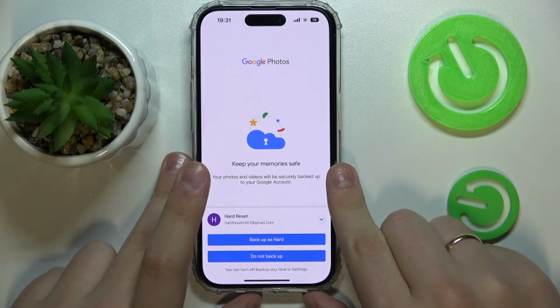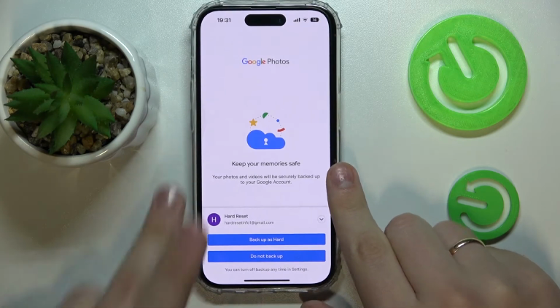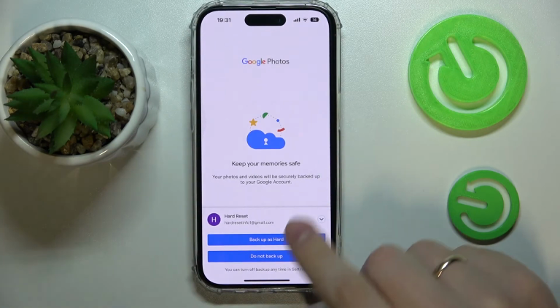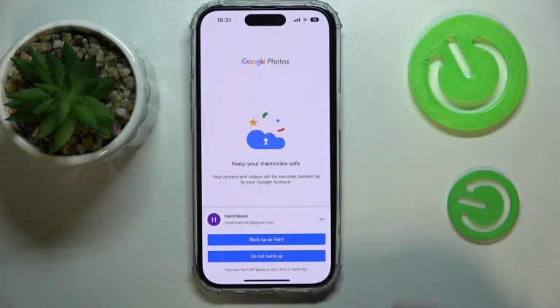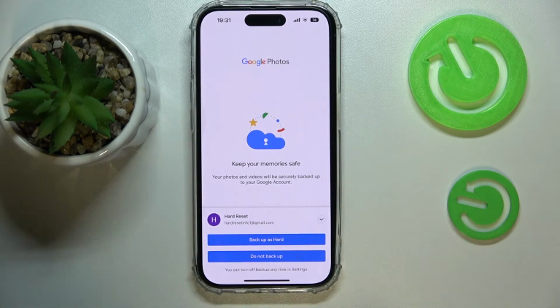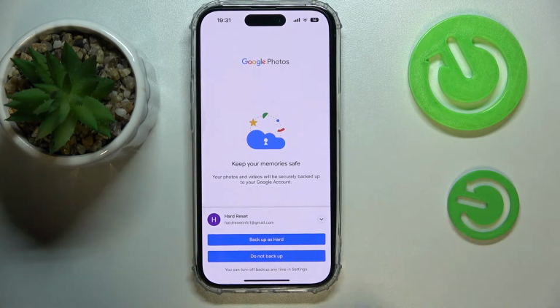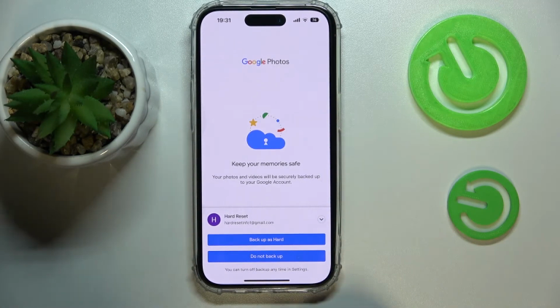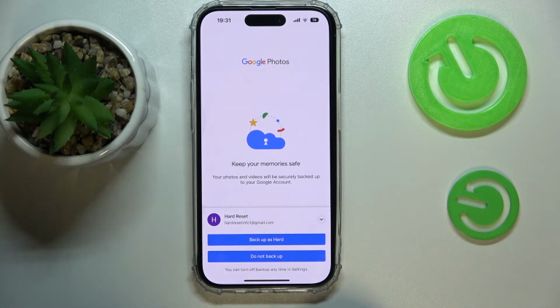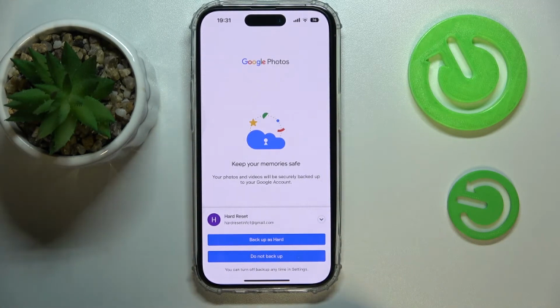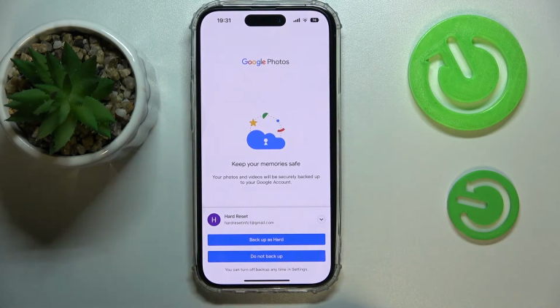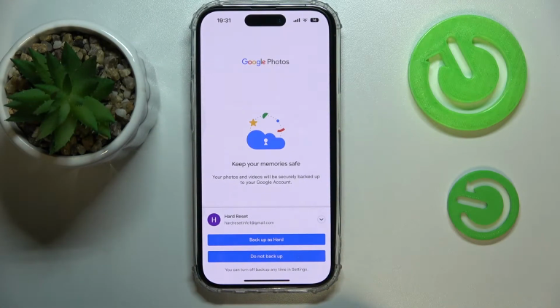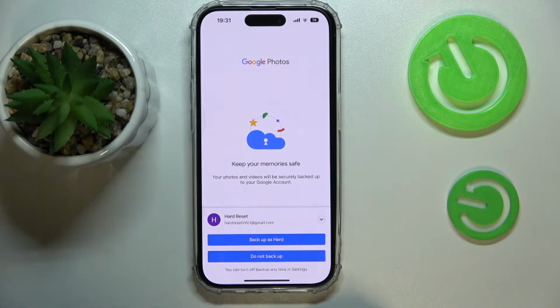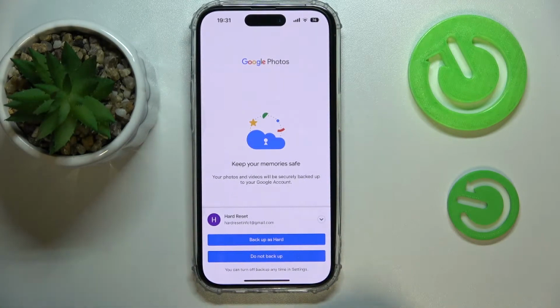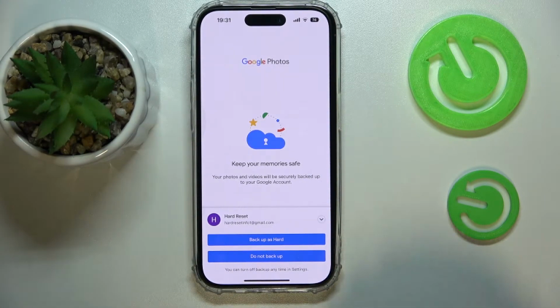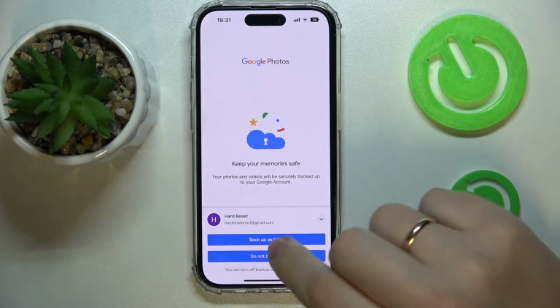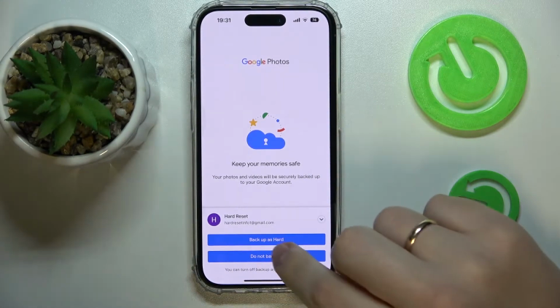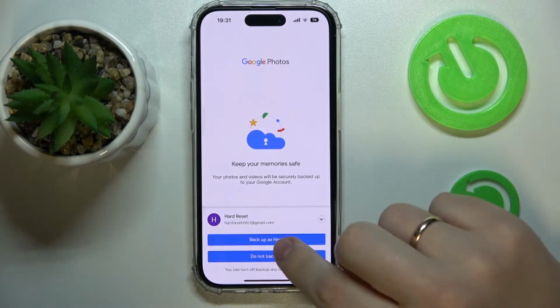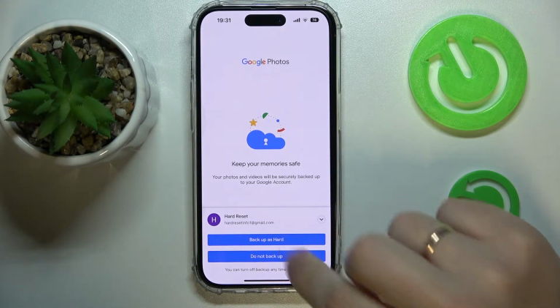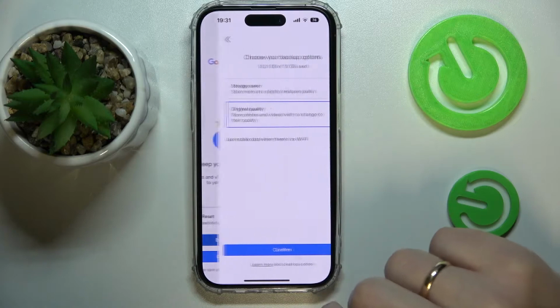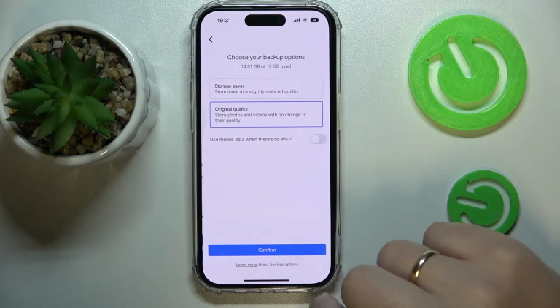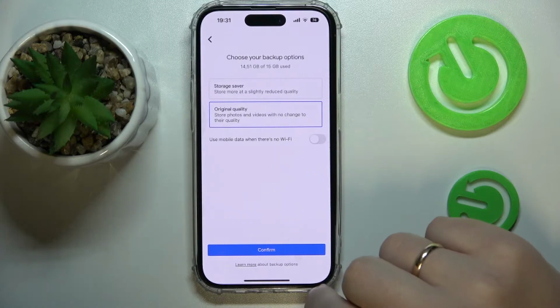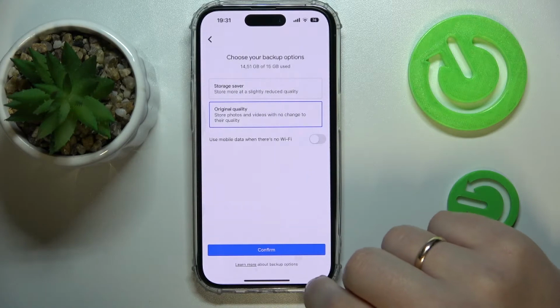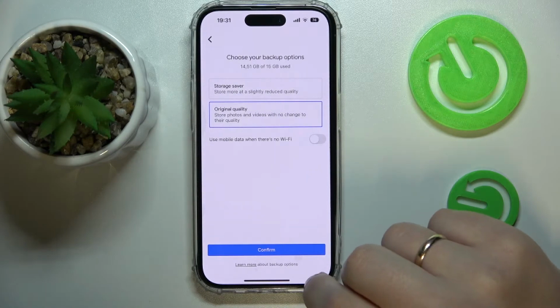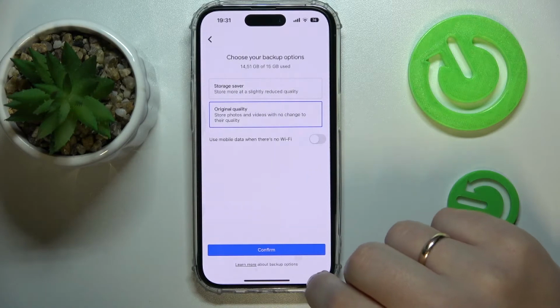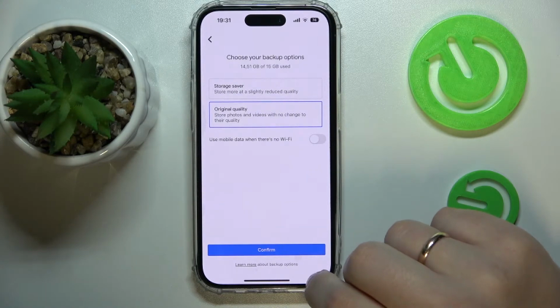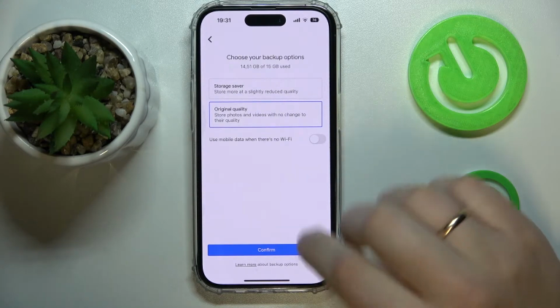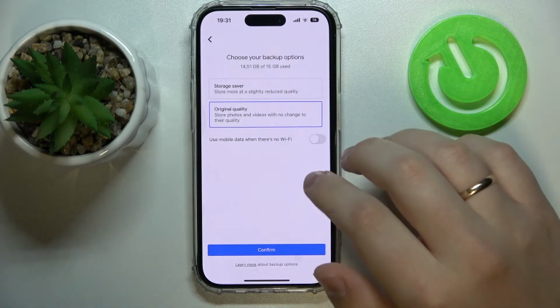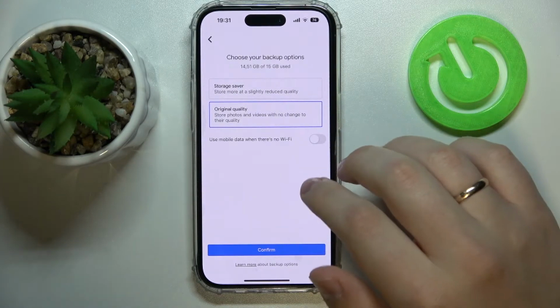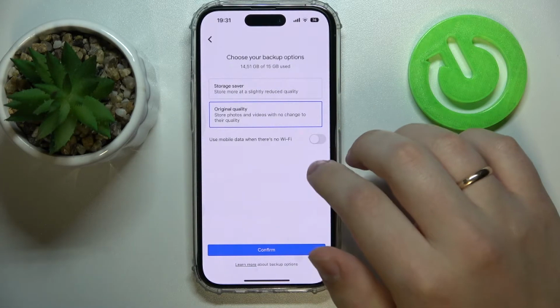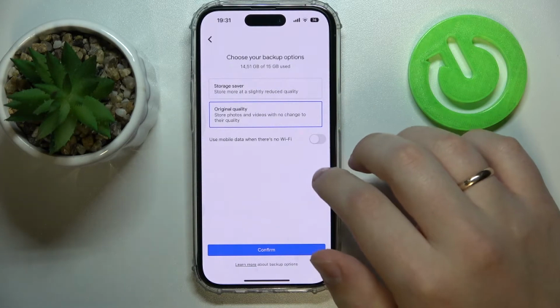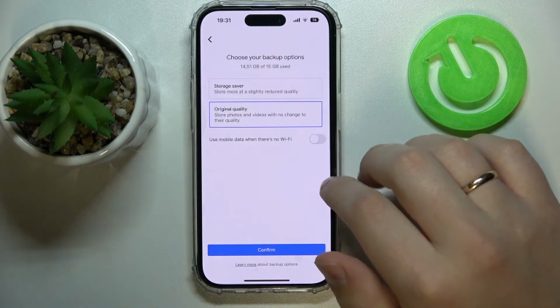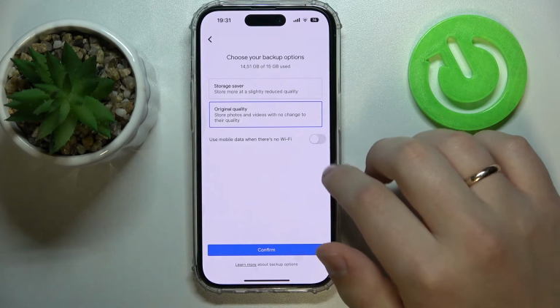Then just choose whether you want your photos to be backed up or not. I'll enable the backup synchronization option.